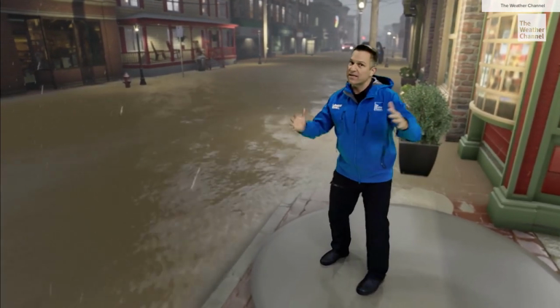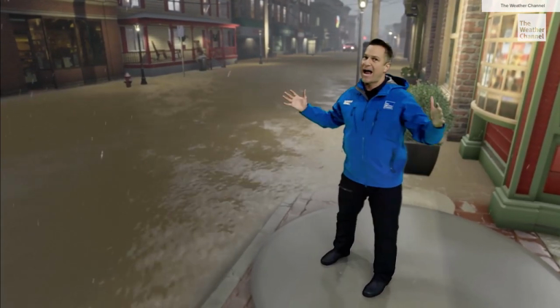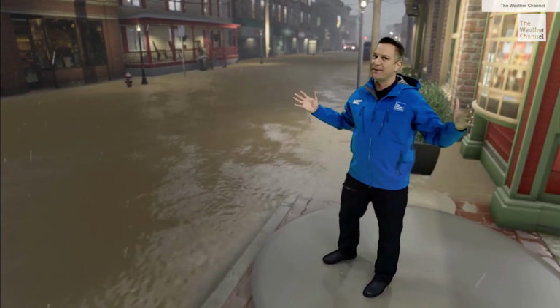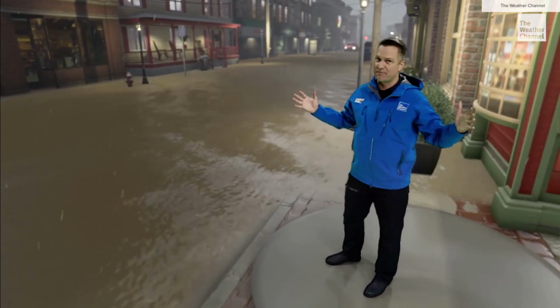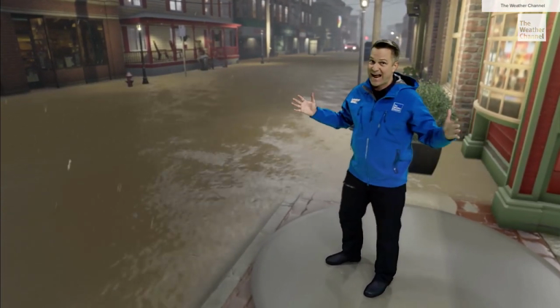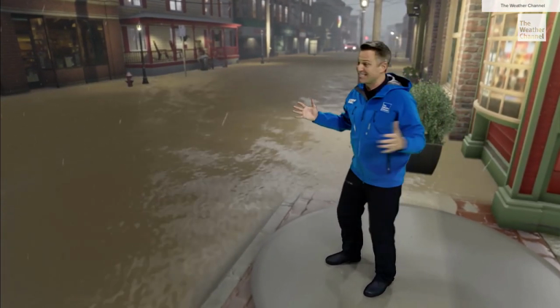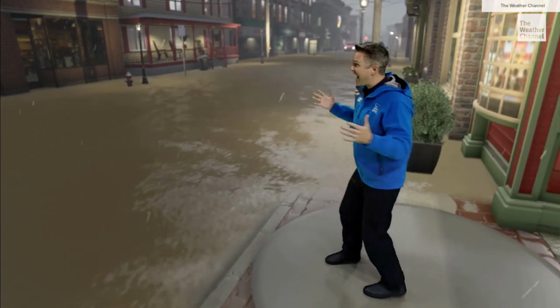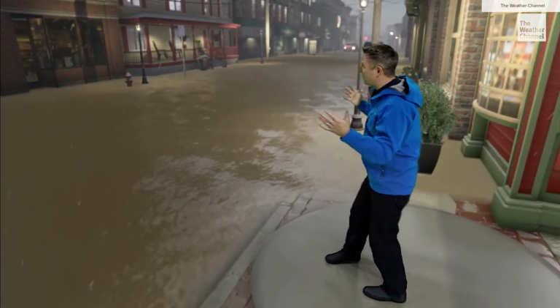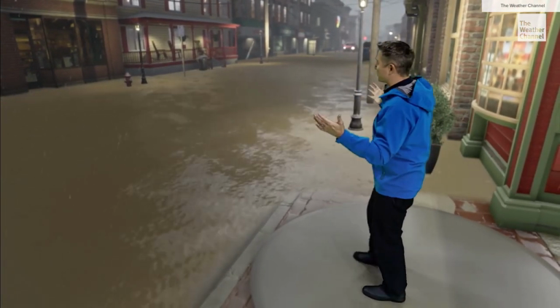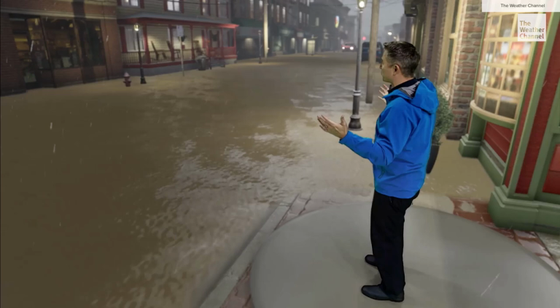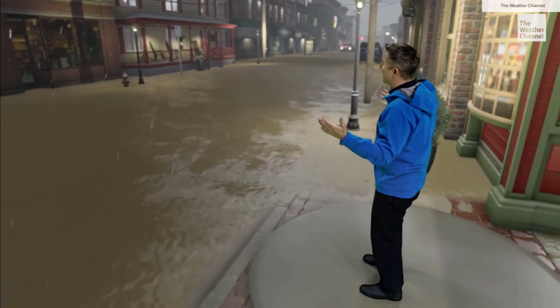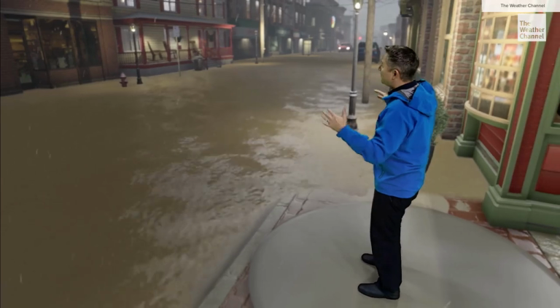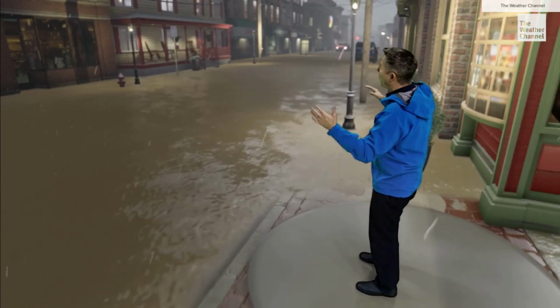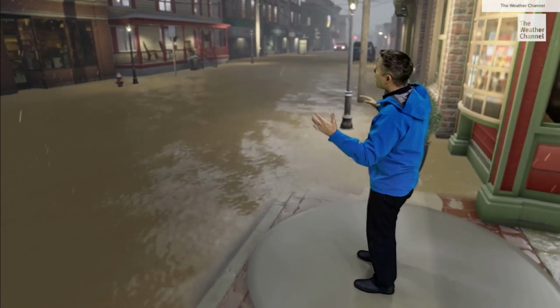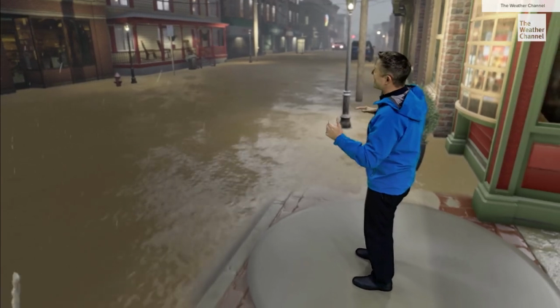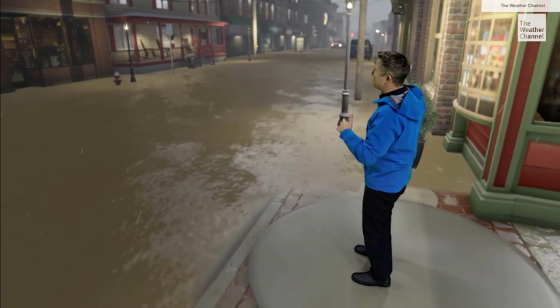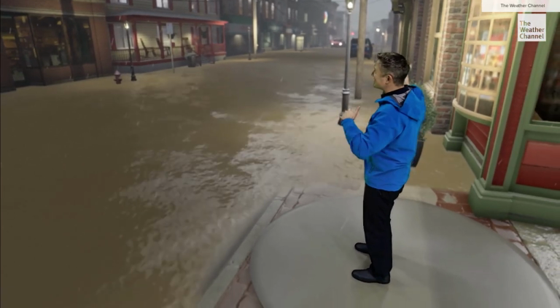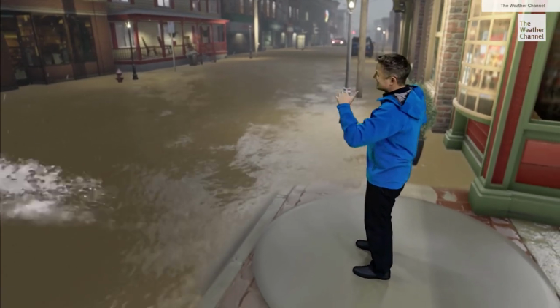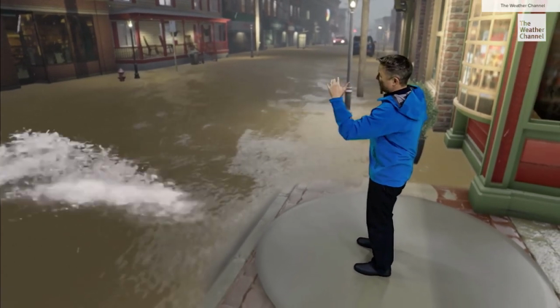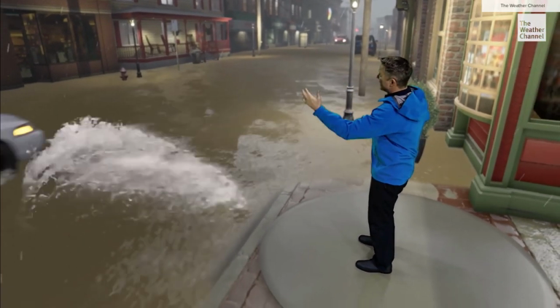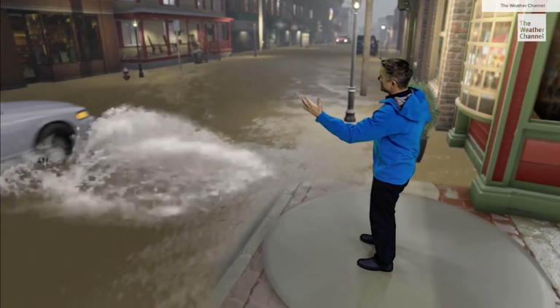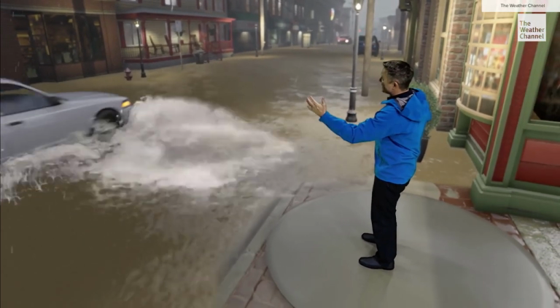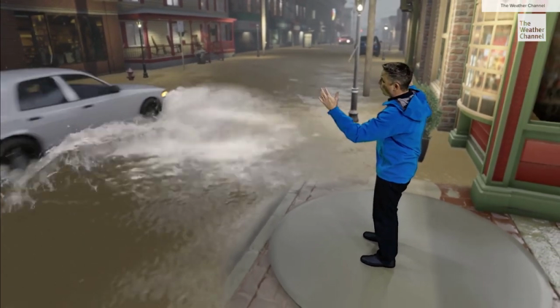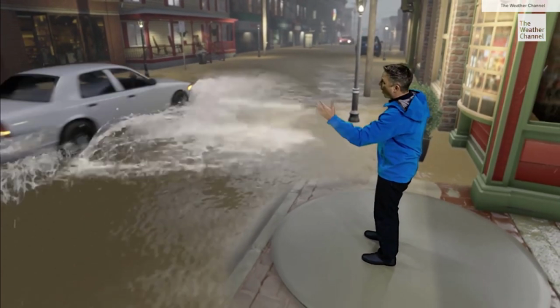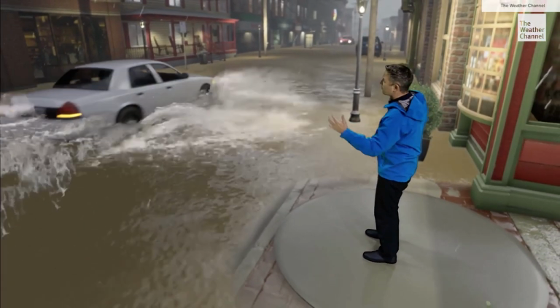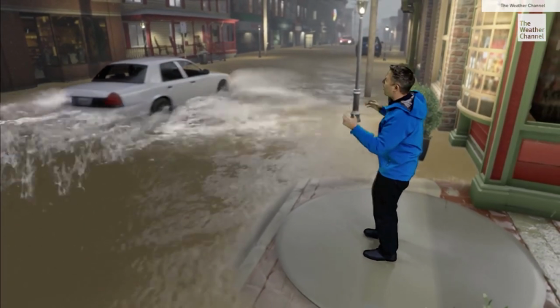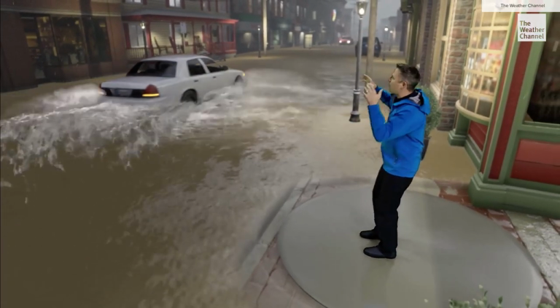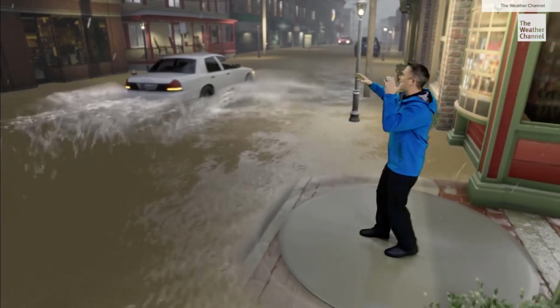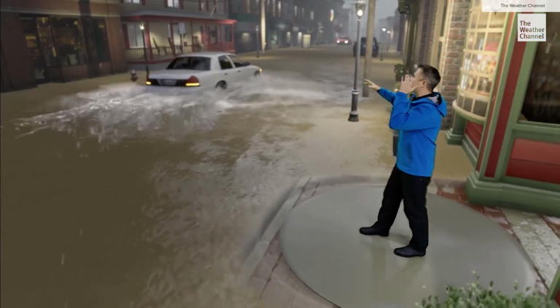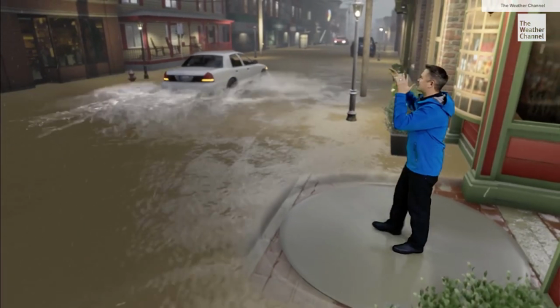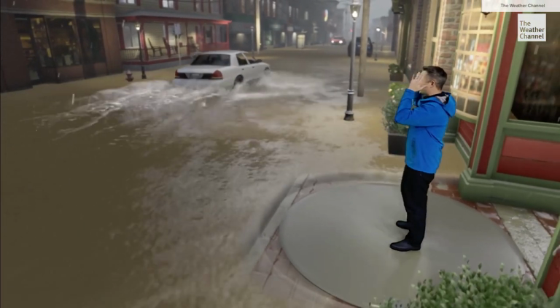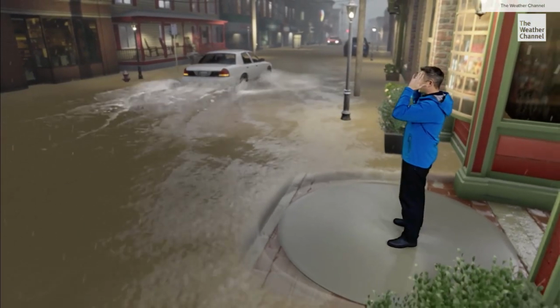And this happens fast. Now look at the street — the water is business to business here, wall to wall. Whoa, what's this guy doing?